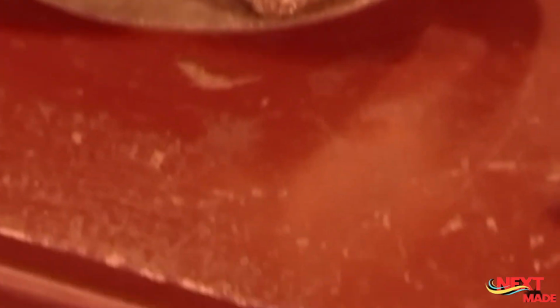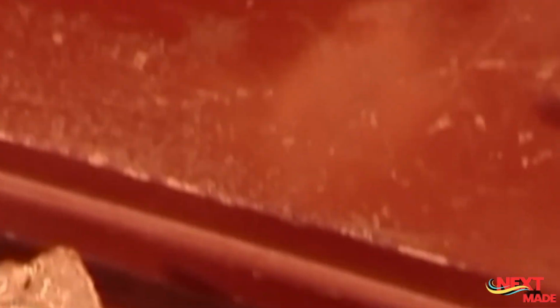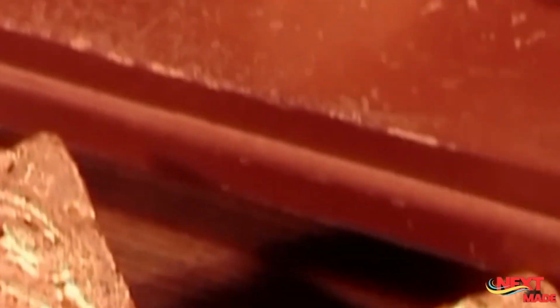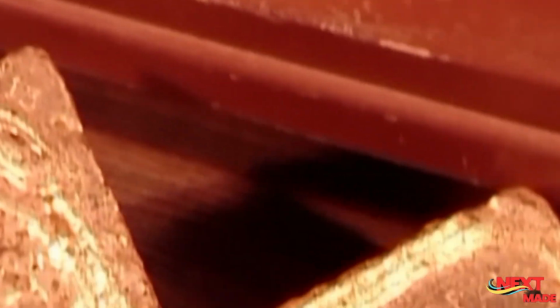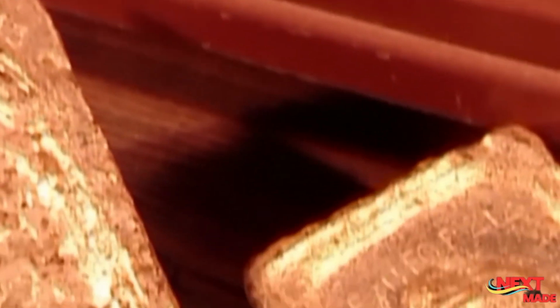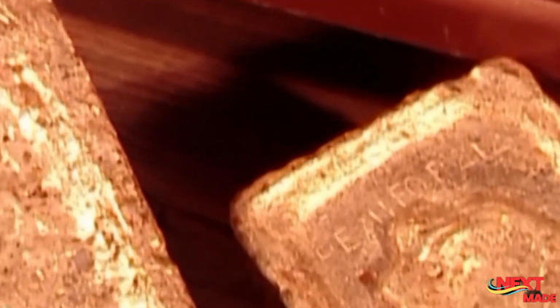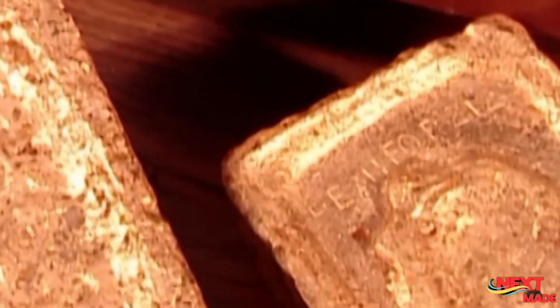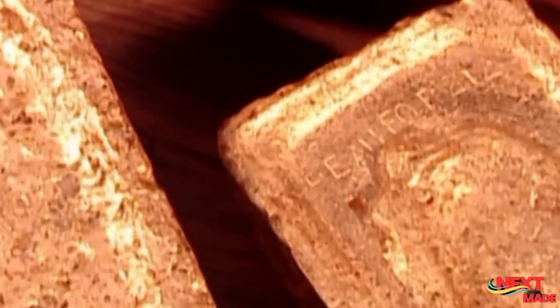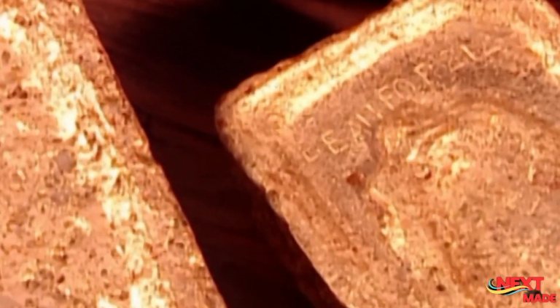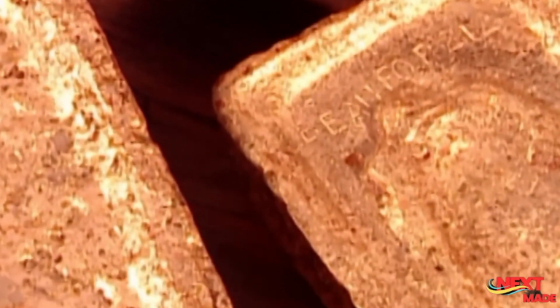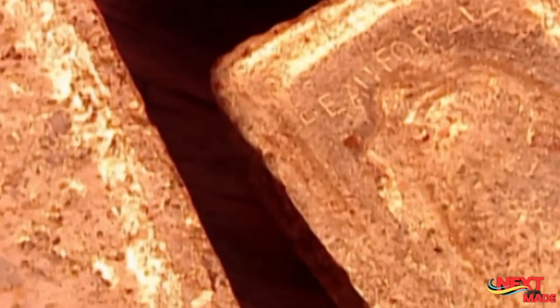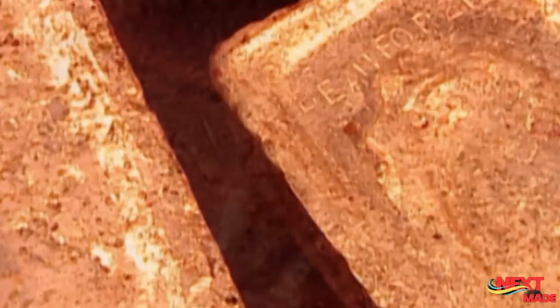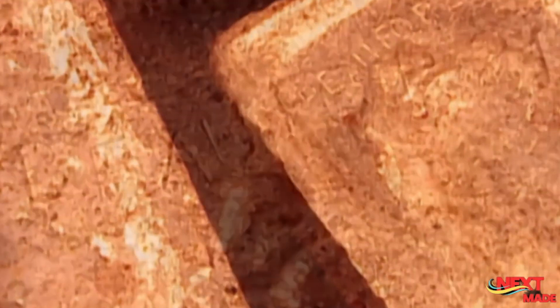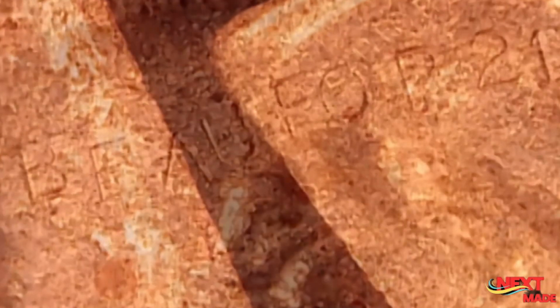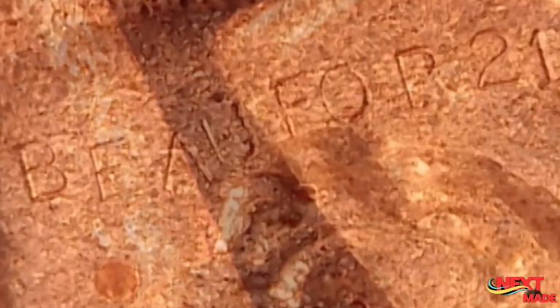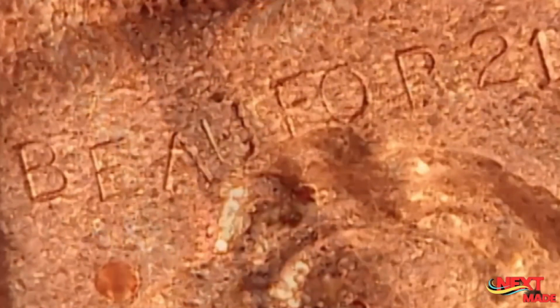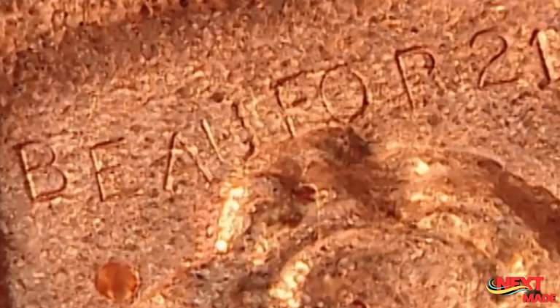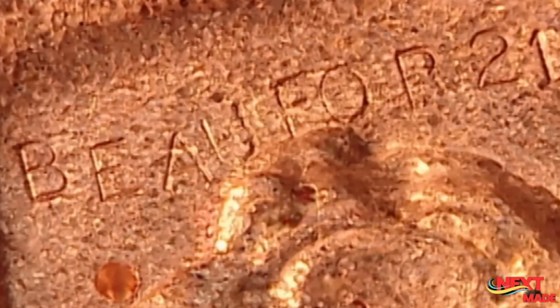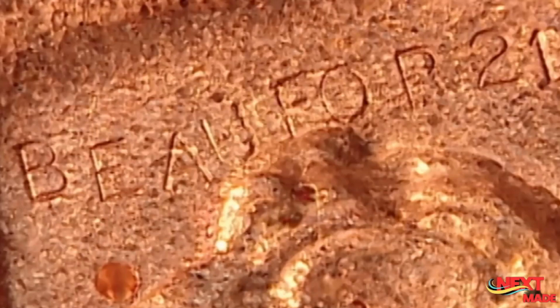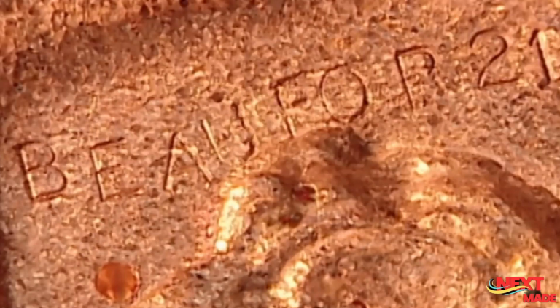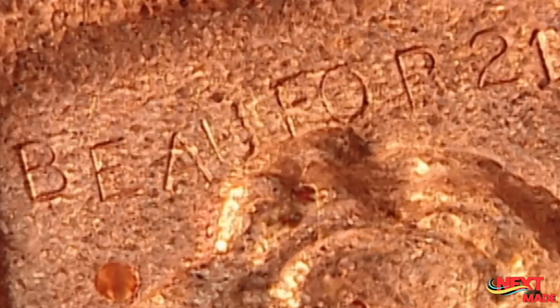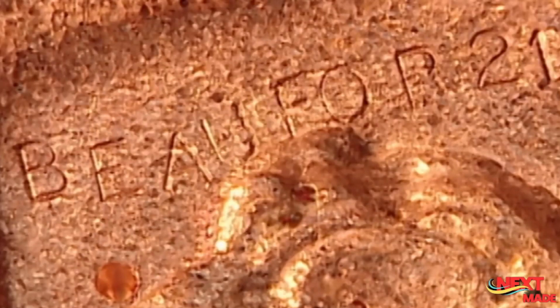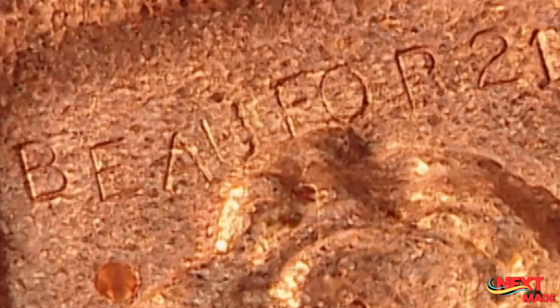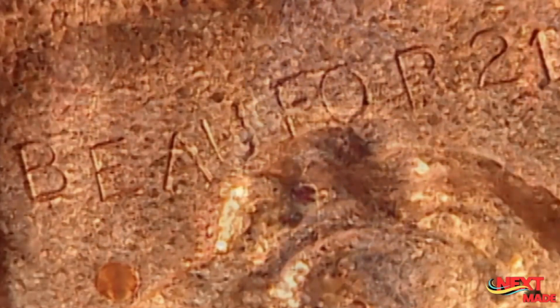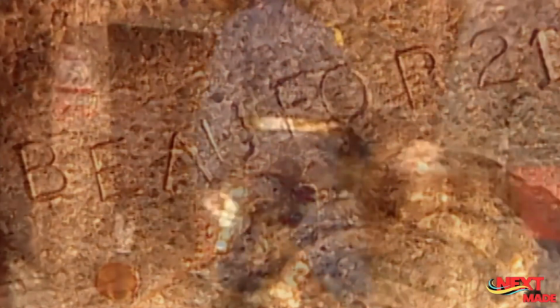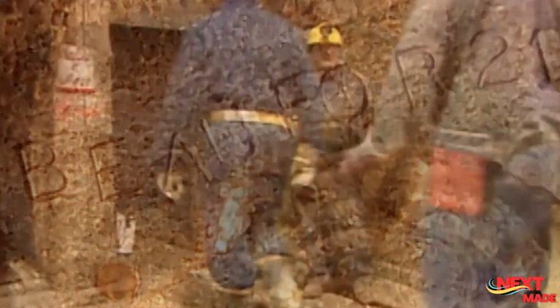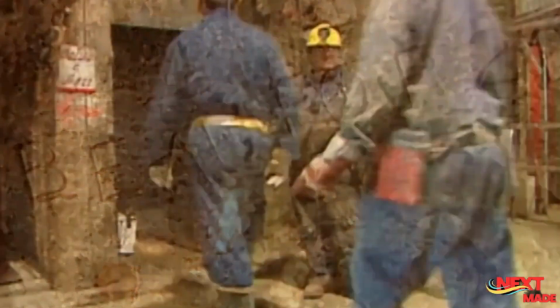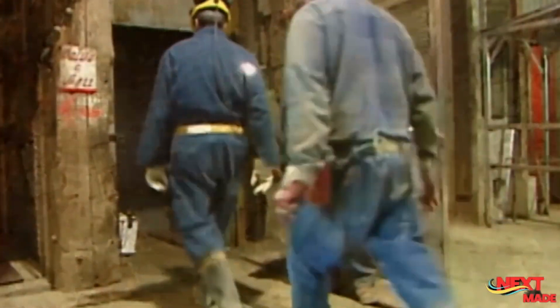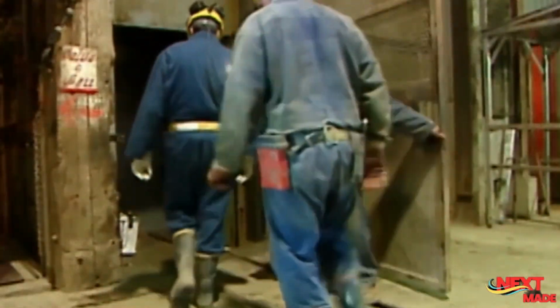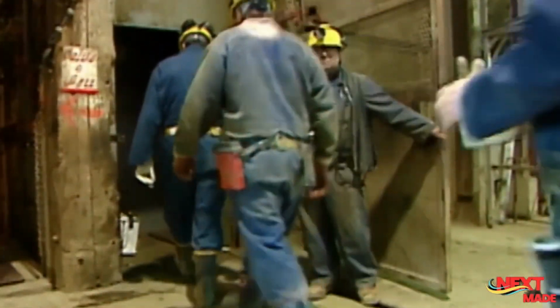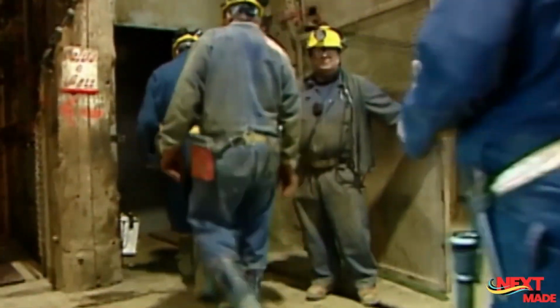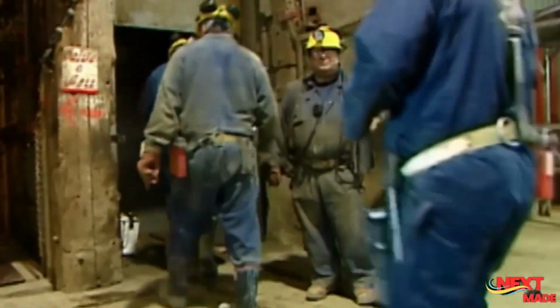Gold is still quite the sought-after metal today, with the industry generating almost $200 billion US in revenue every year.